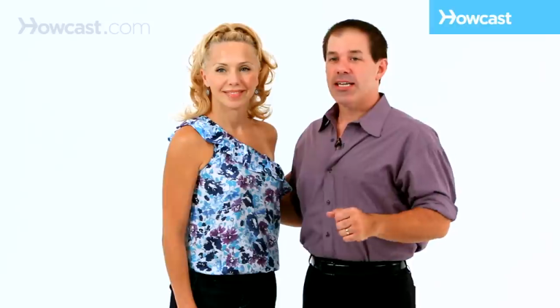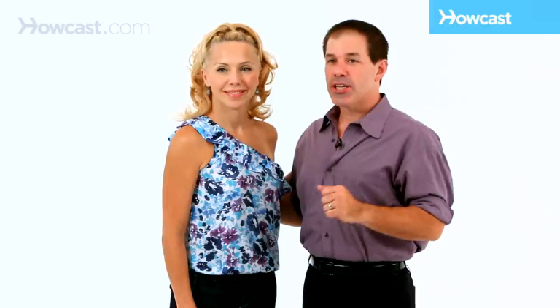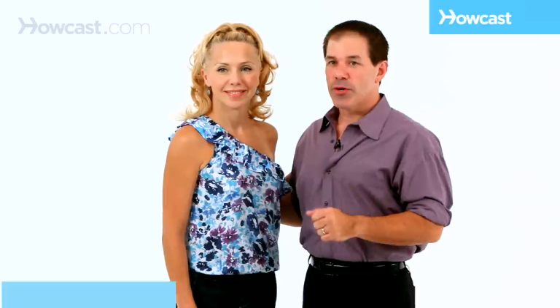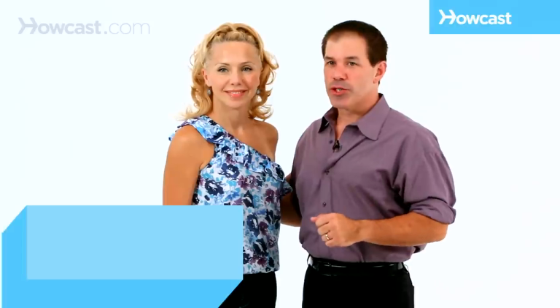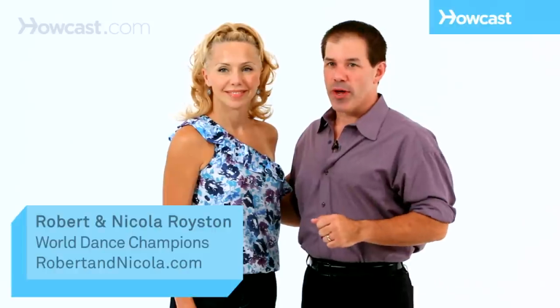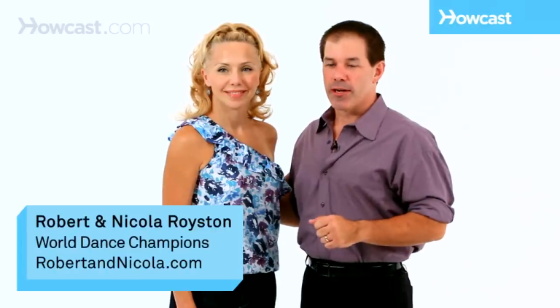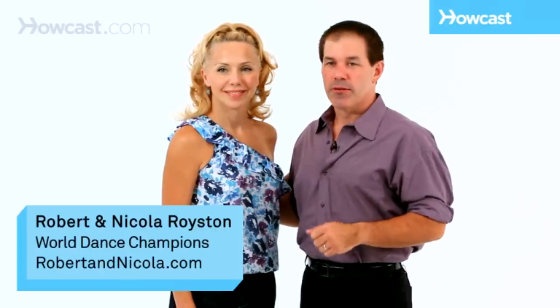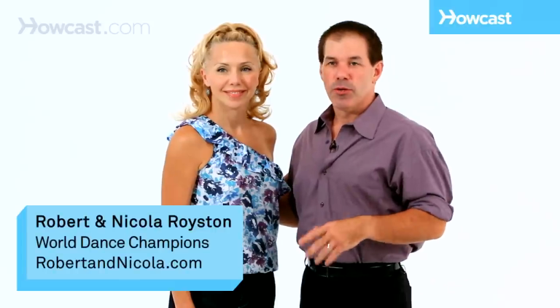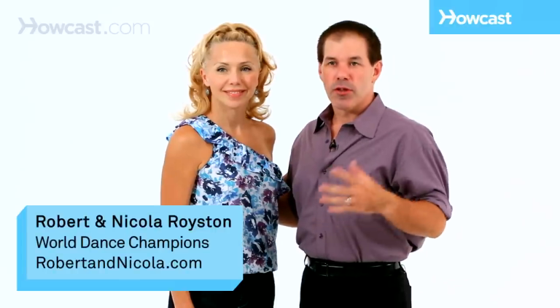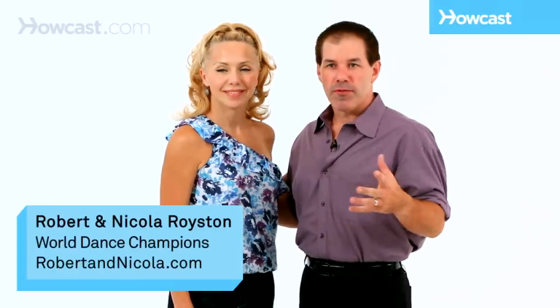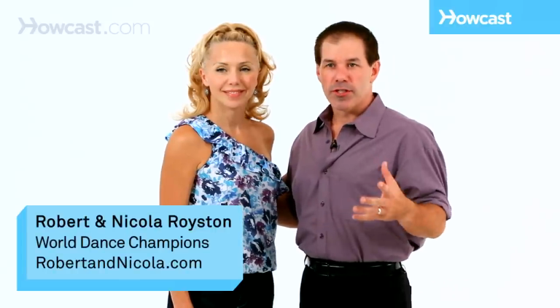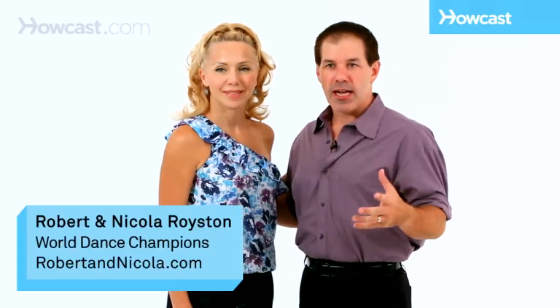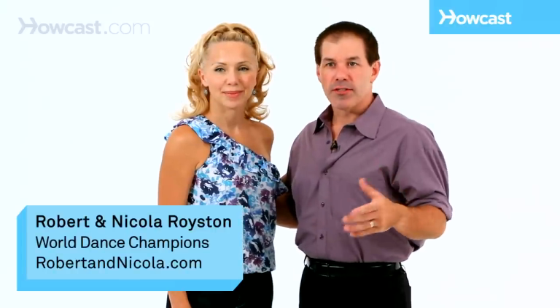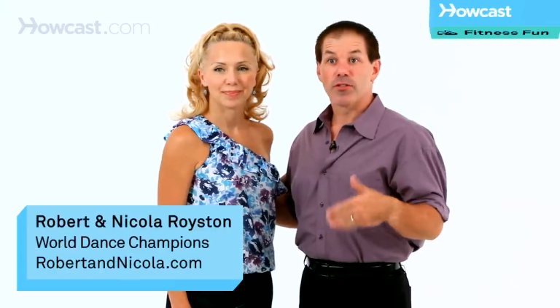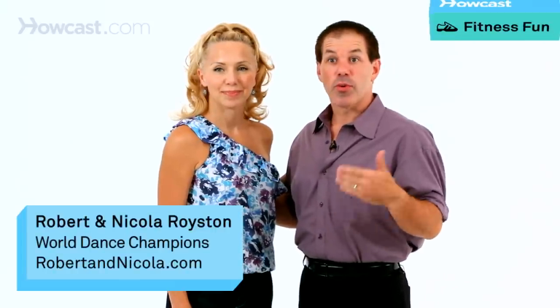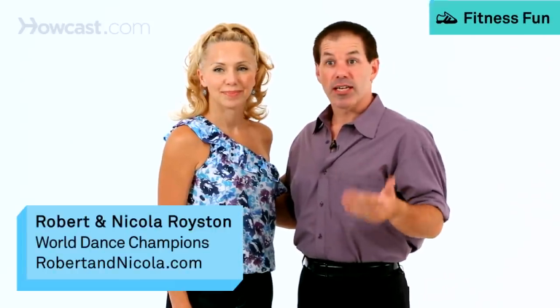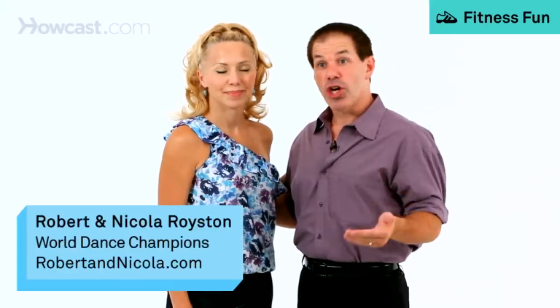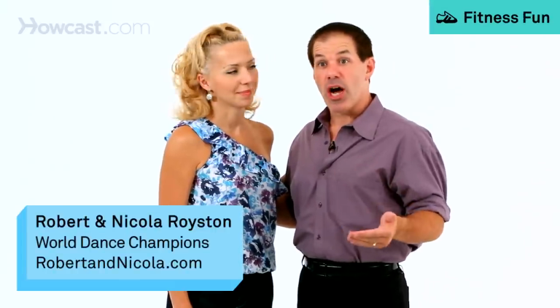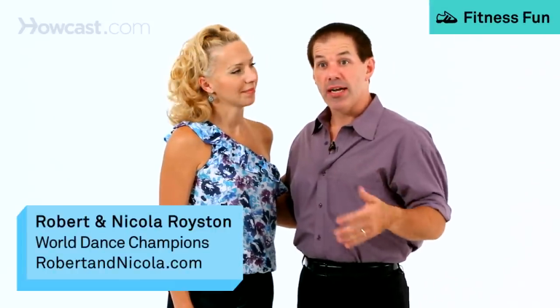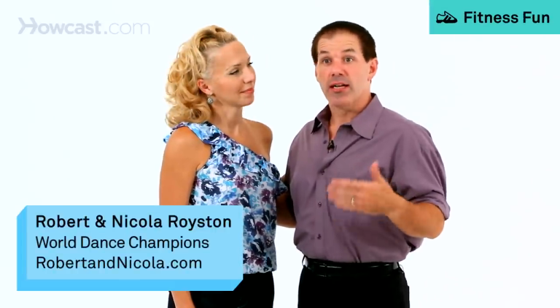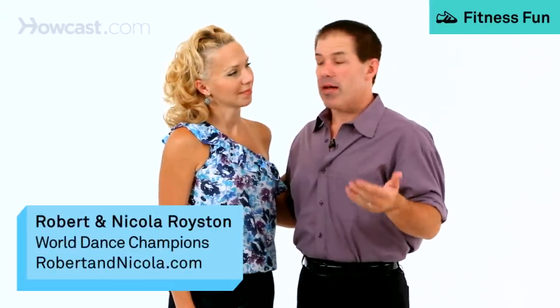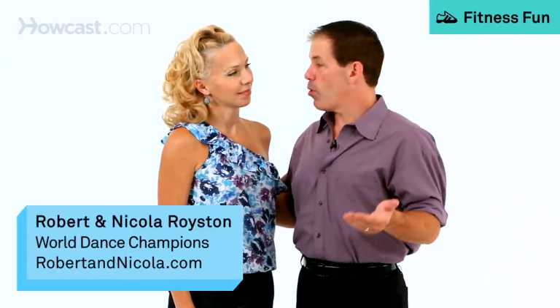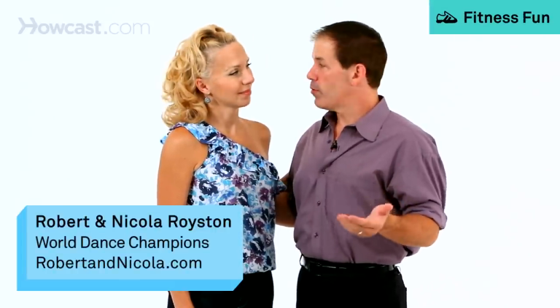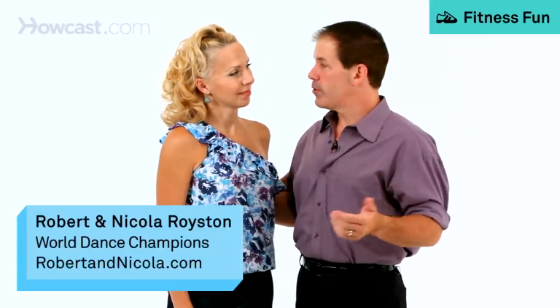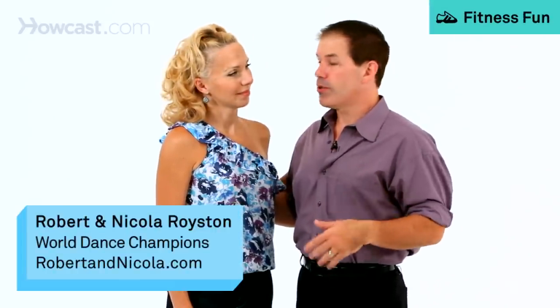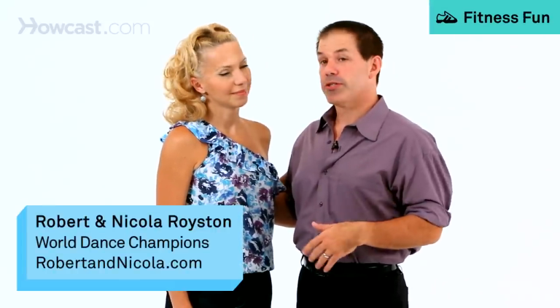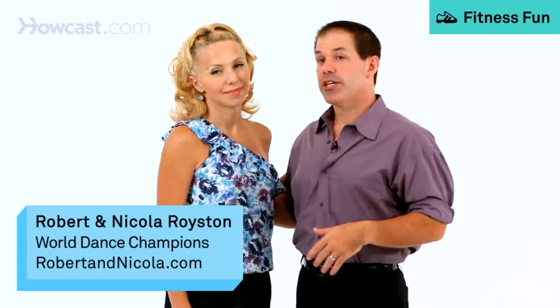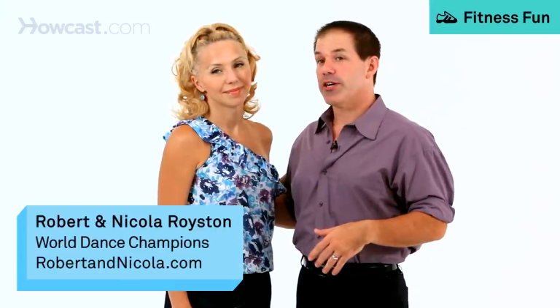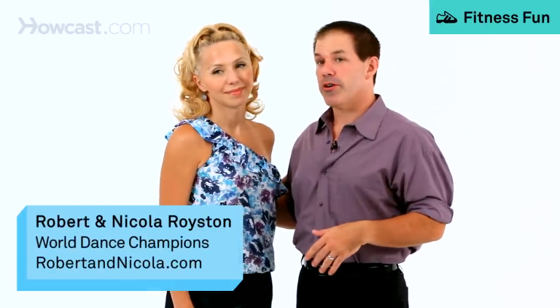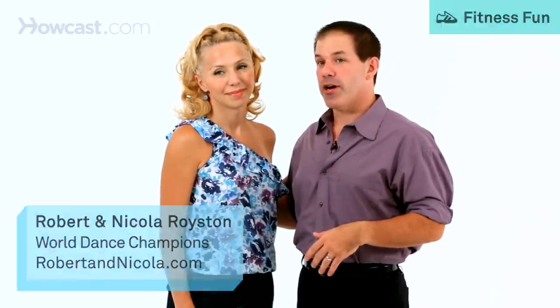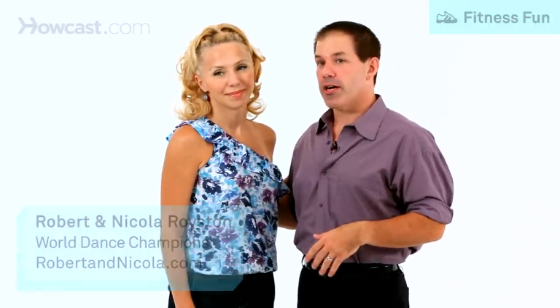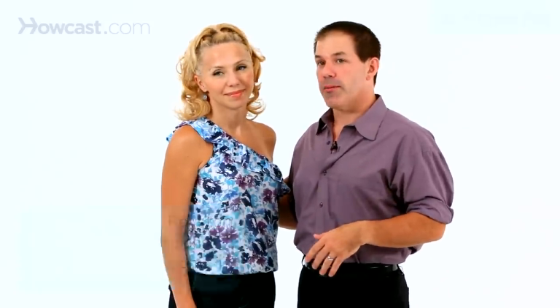East Coast Swing — one of the first styles of swing taught at ballroom studios here in America.